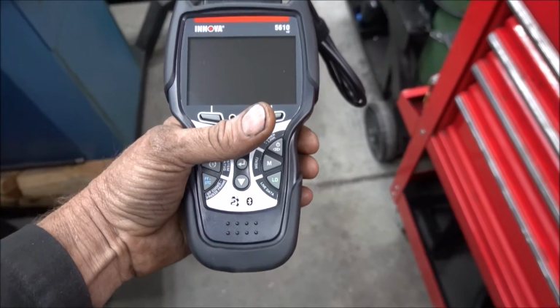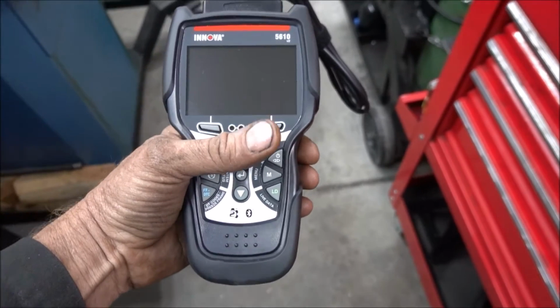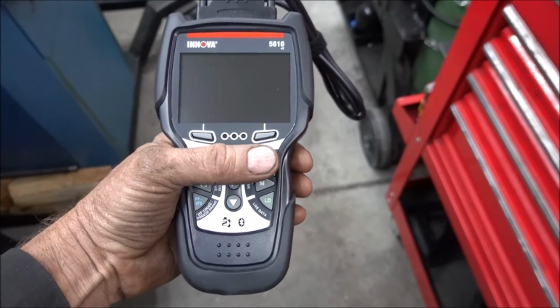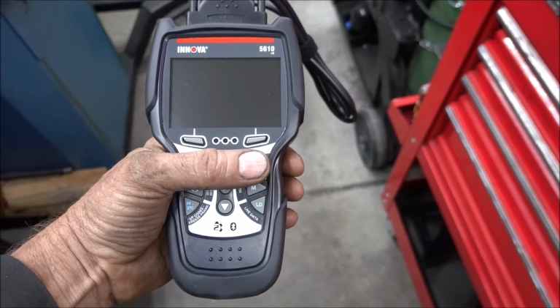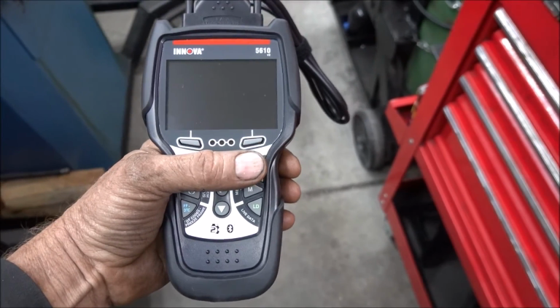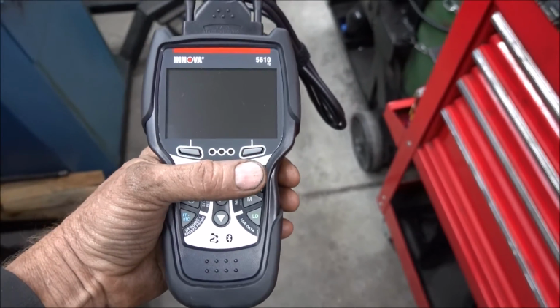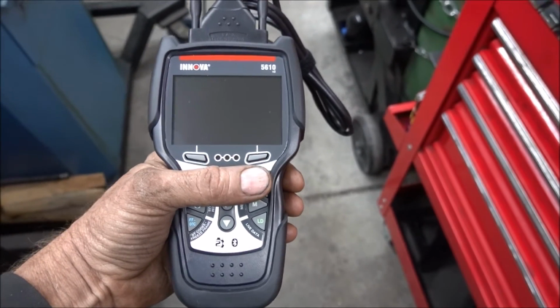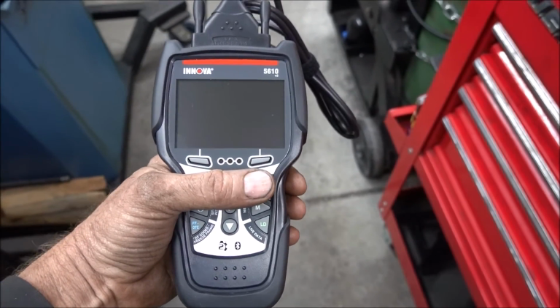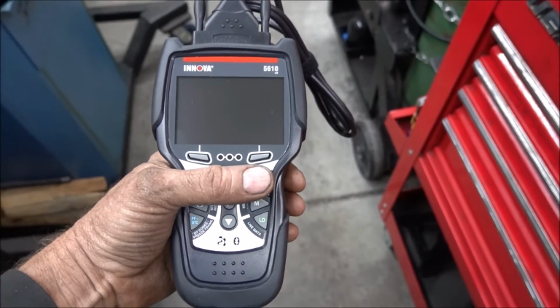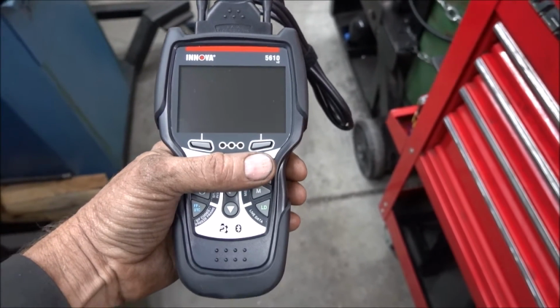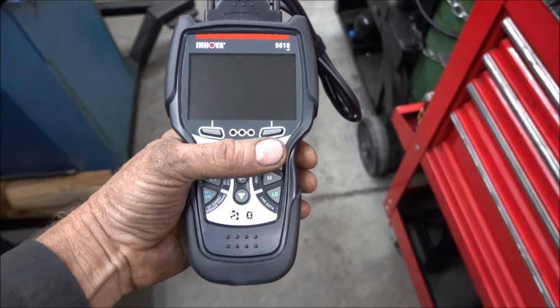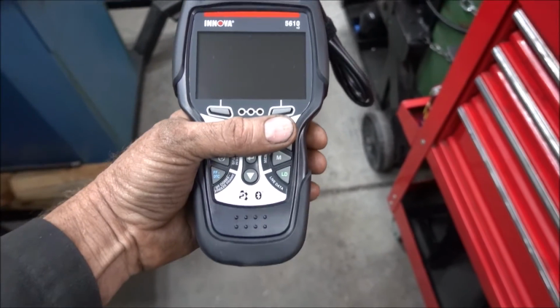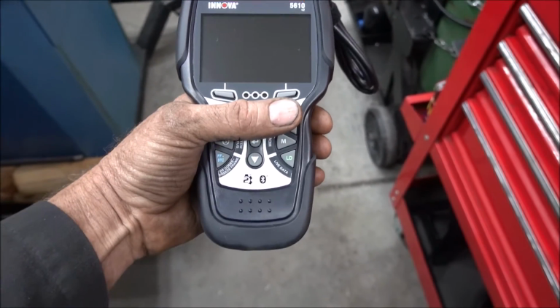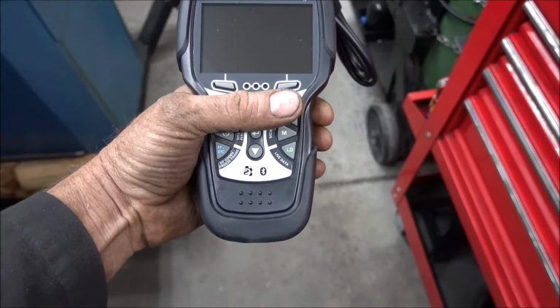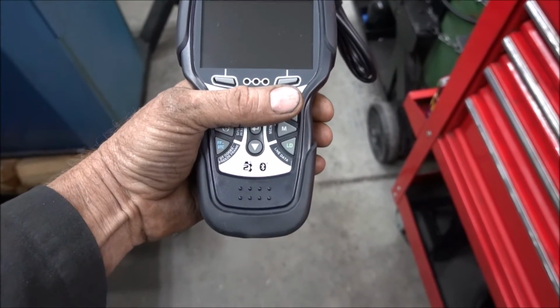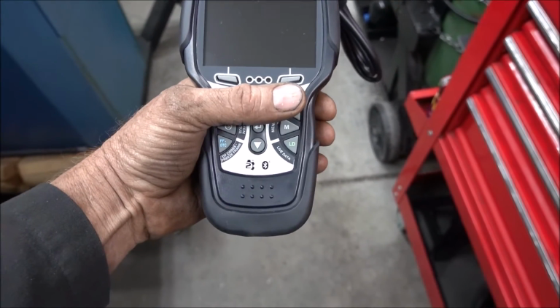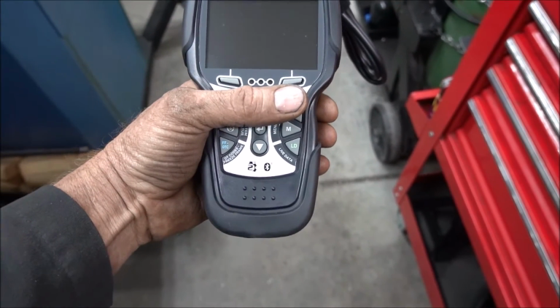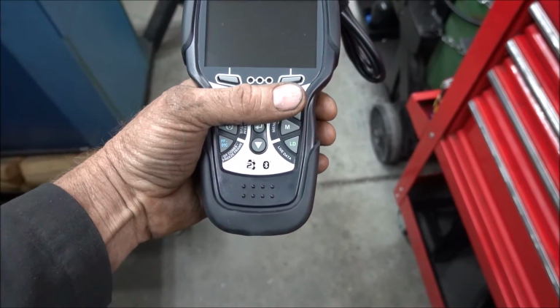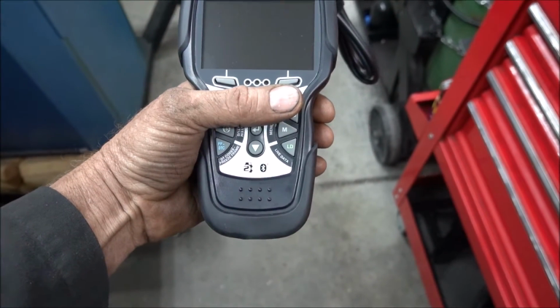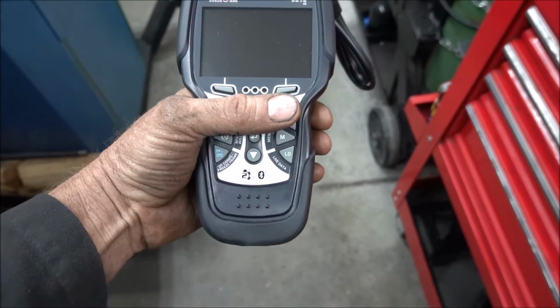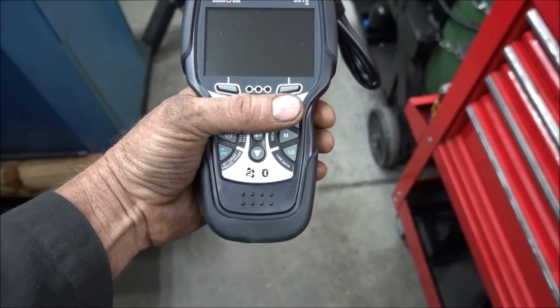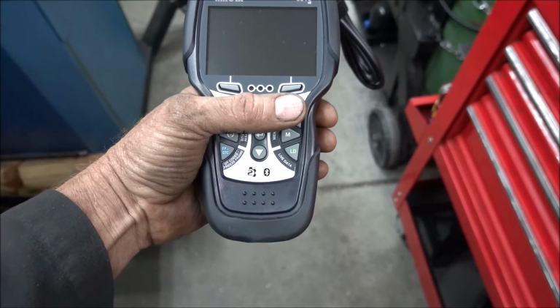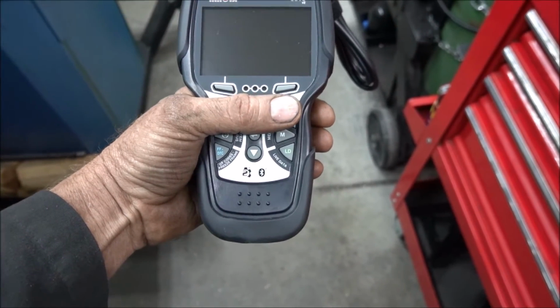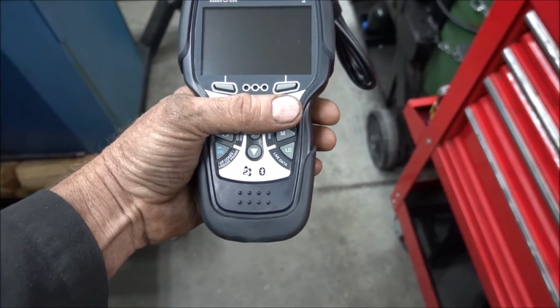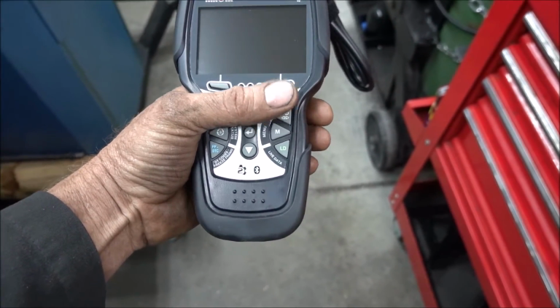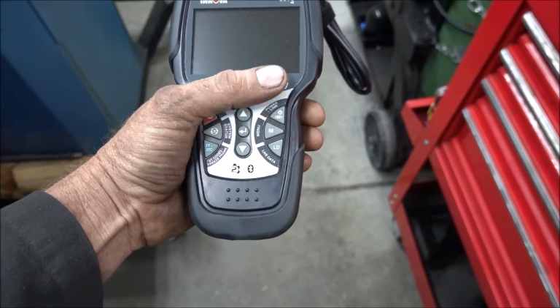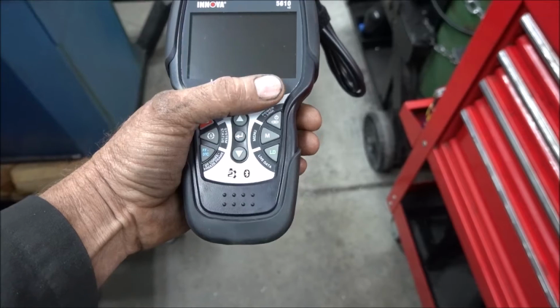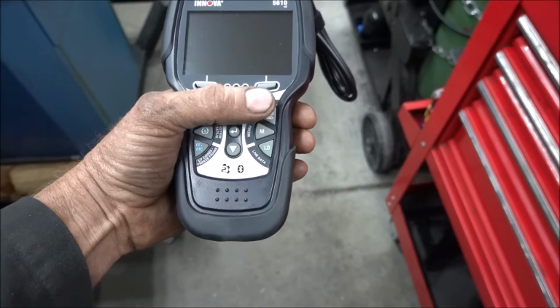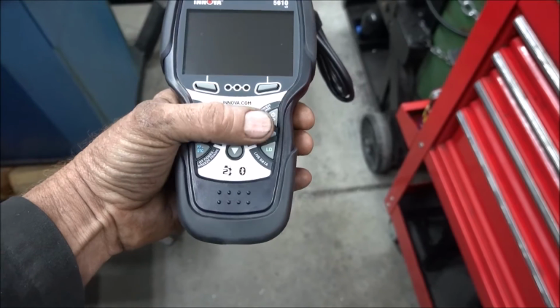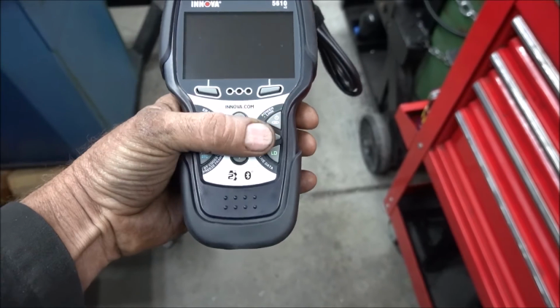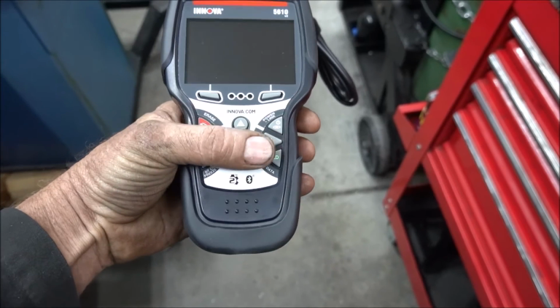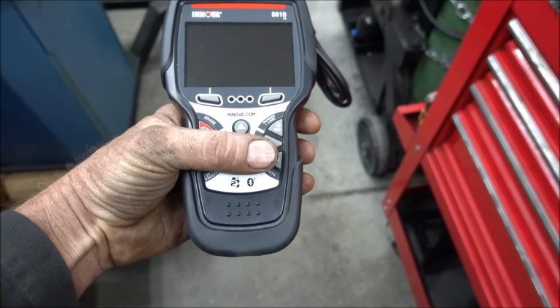Another thing about this scan tool — the way it's shaped, you can easily hold it with one hand and still push all the buttons.